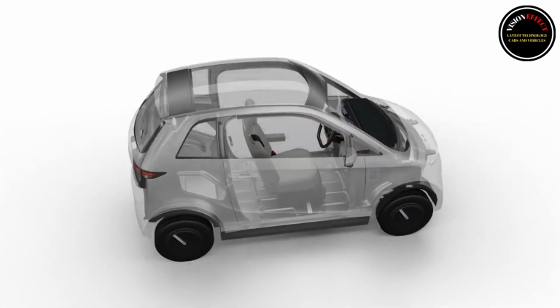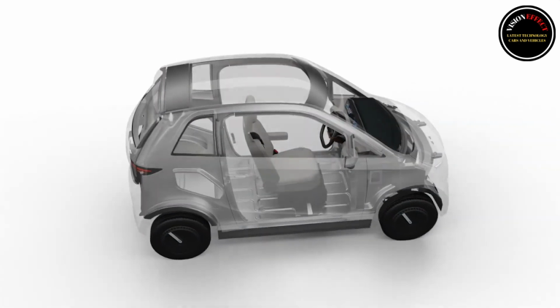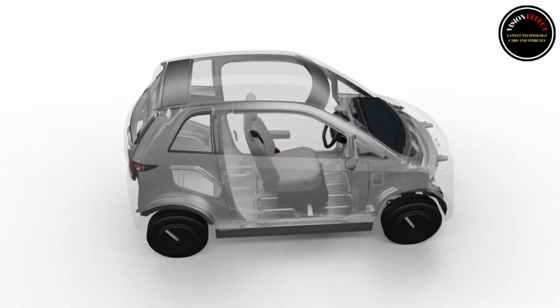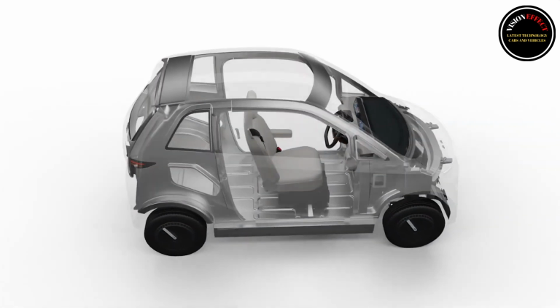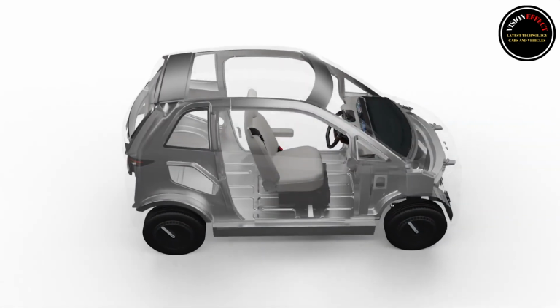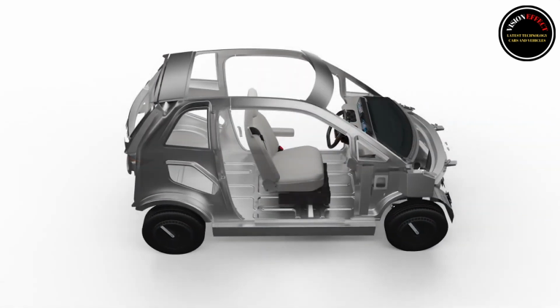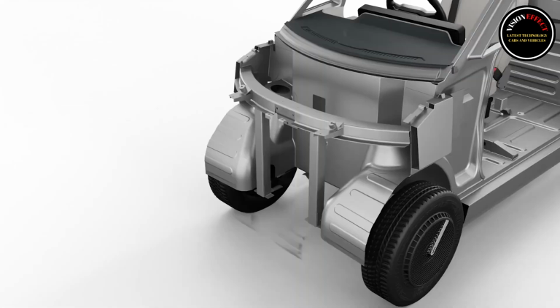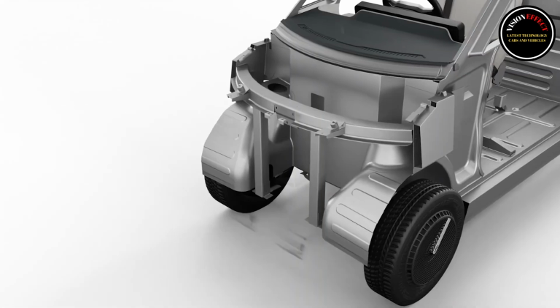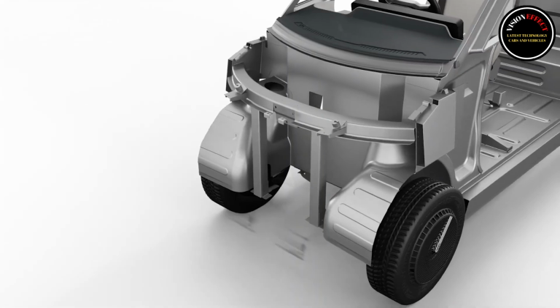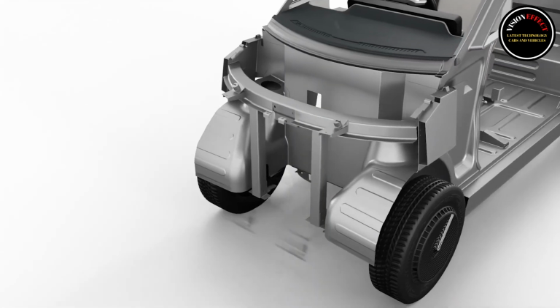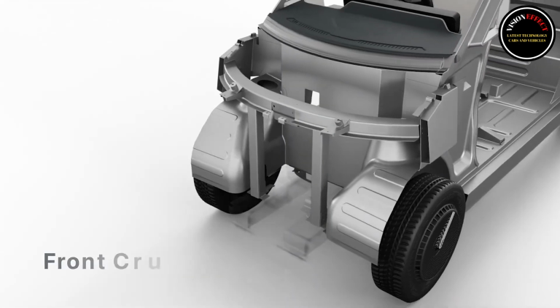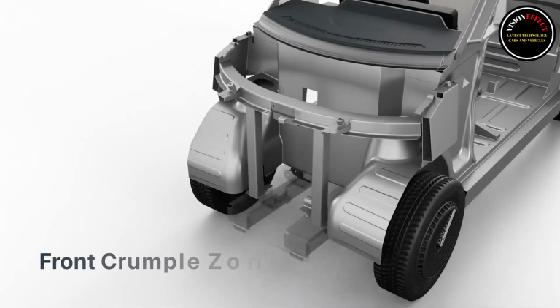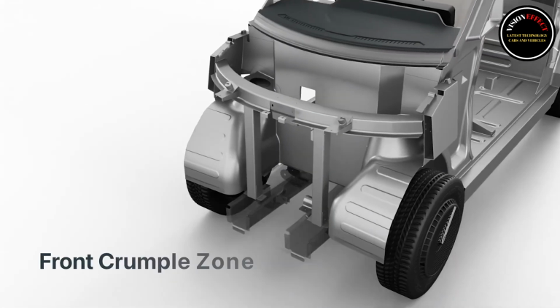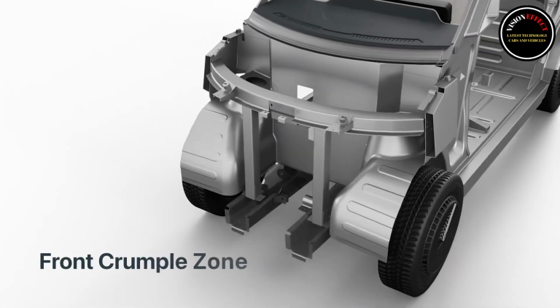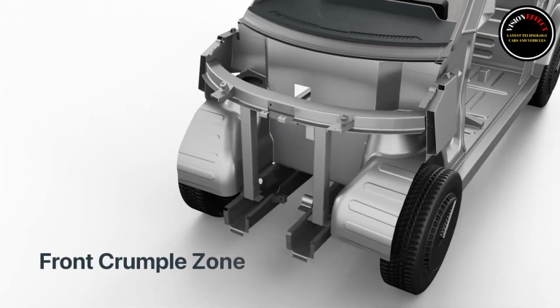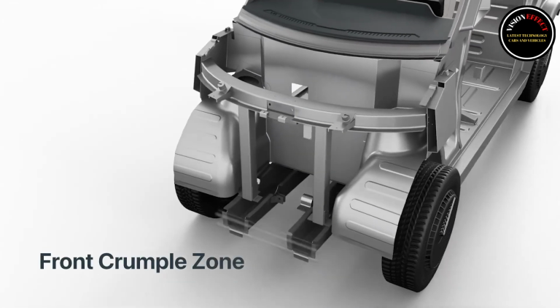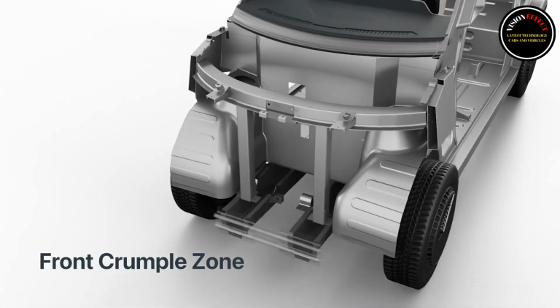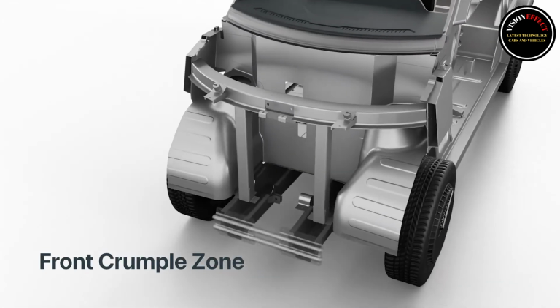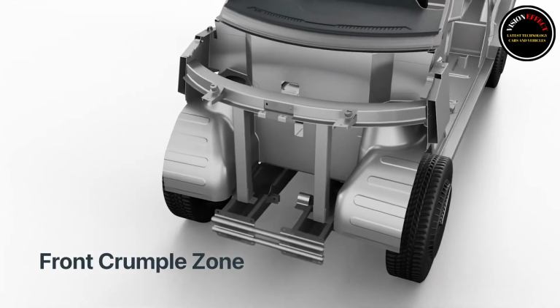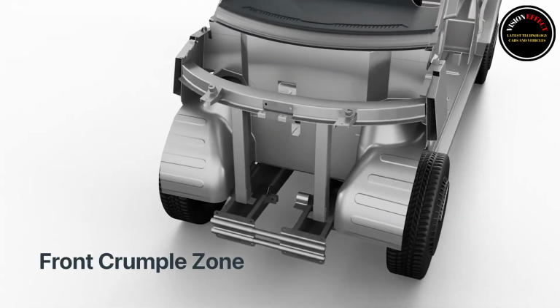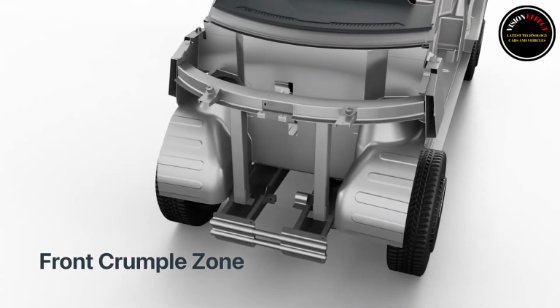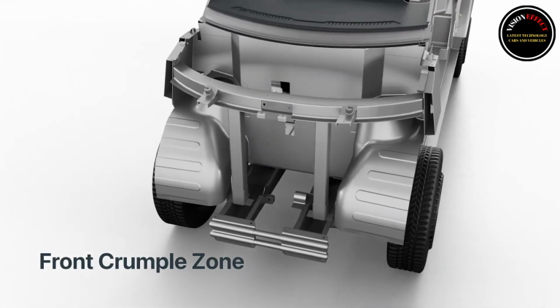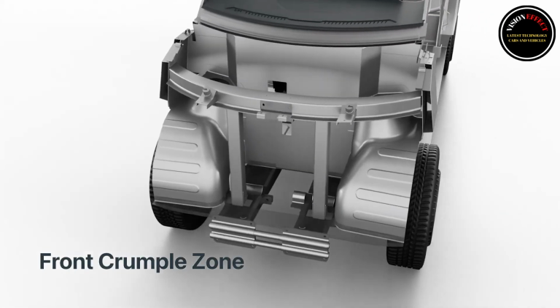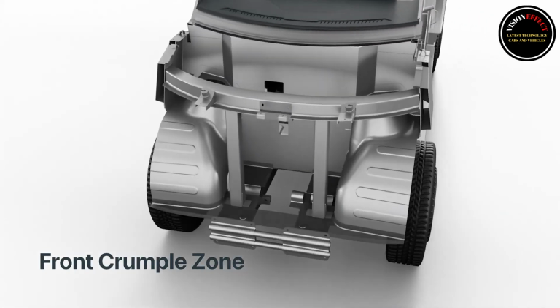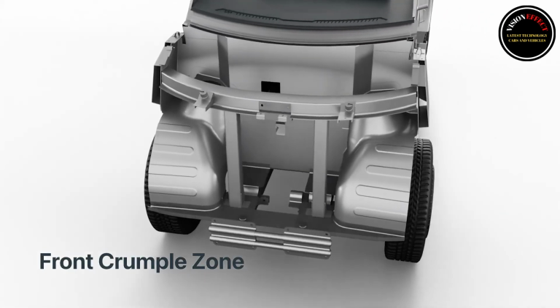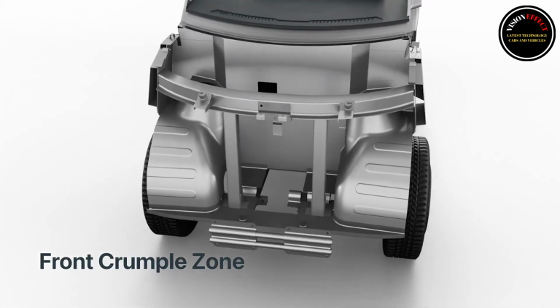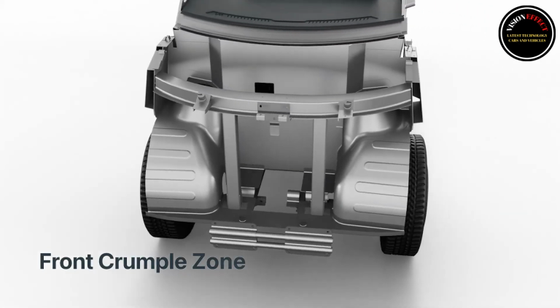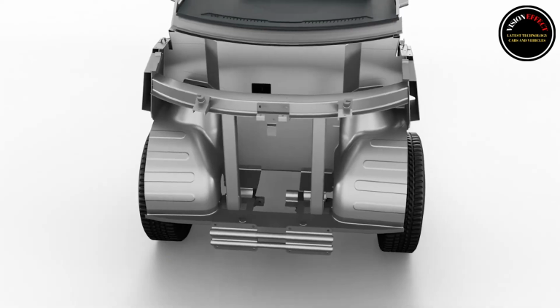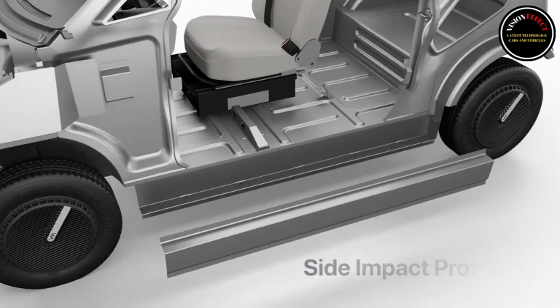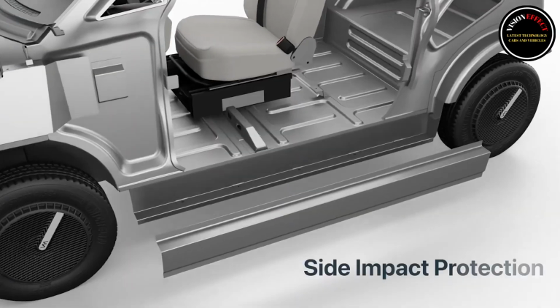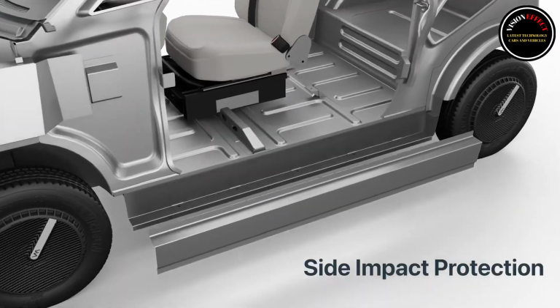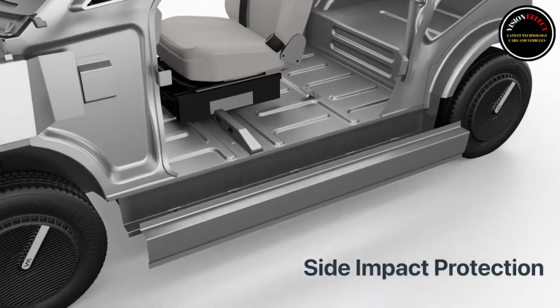On the safety front, there is an airbag for the driver and three-point seatbelts for both passengers.